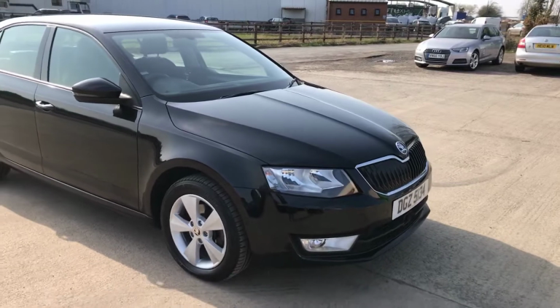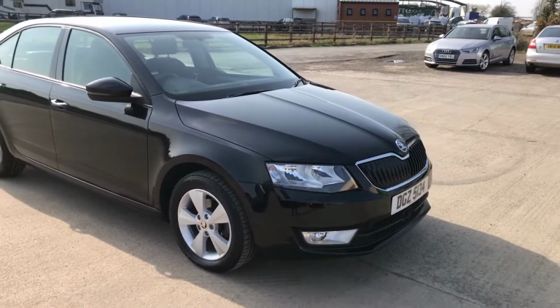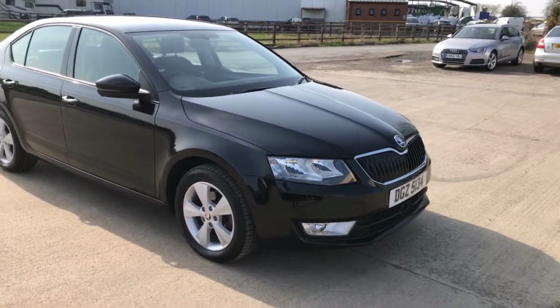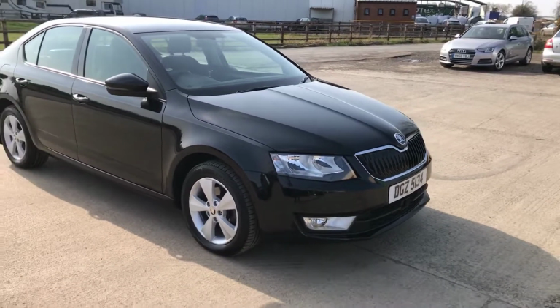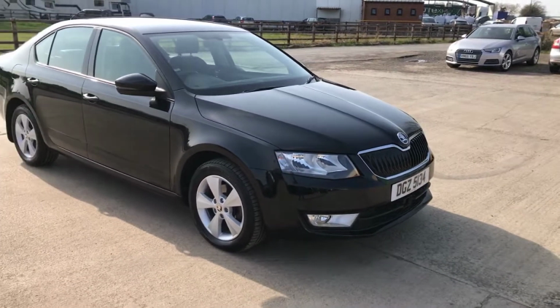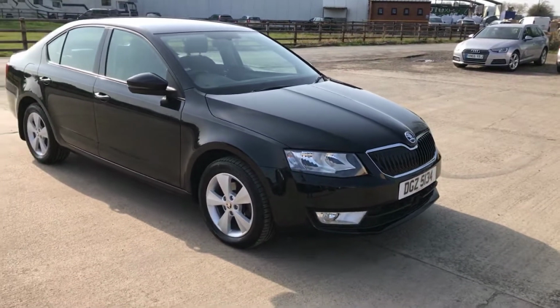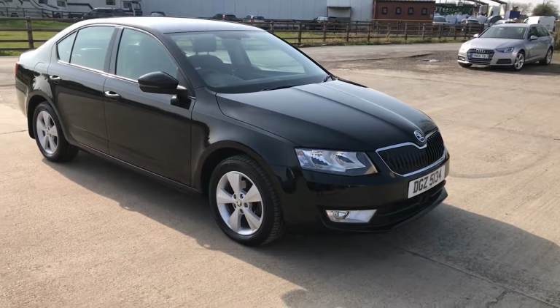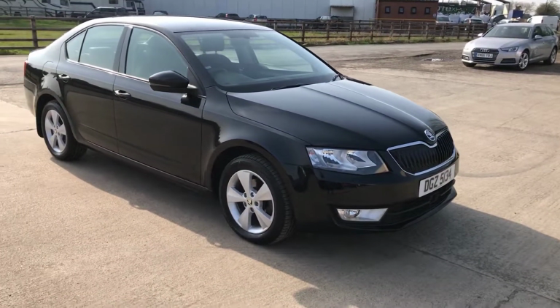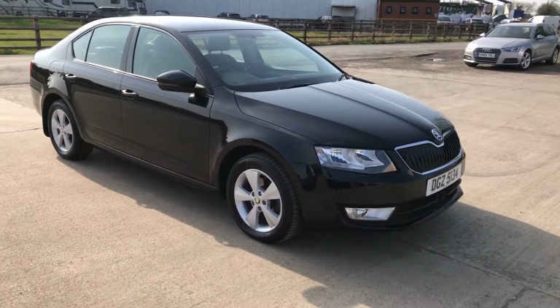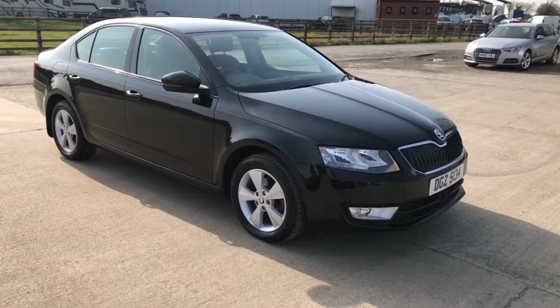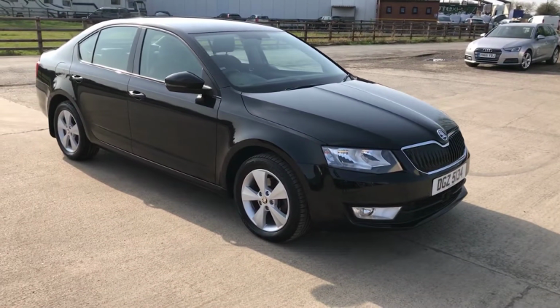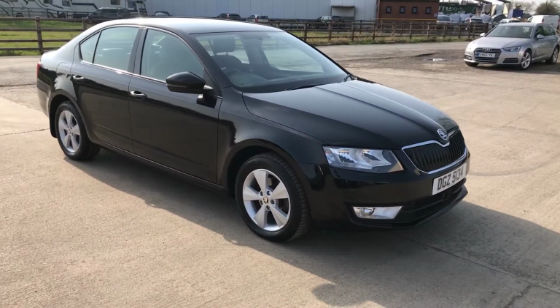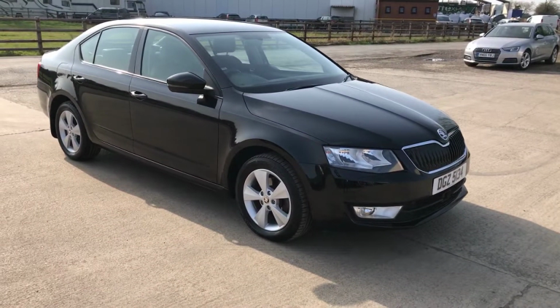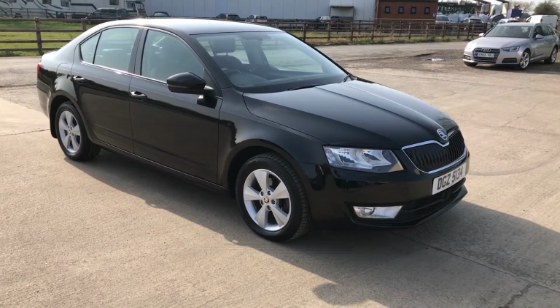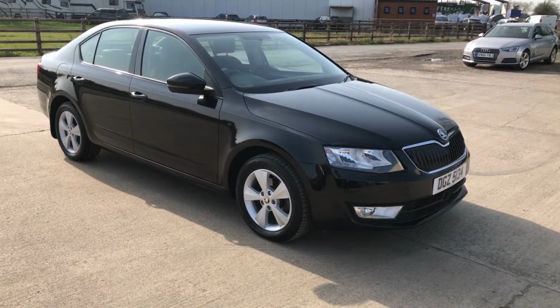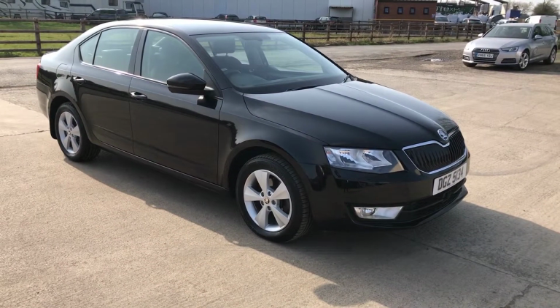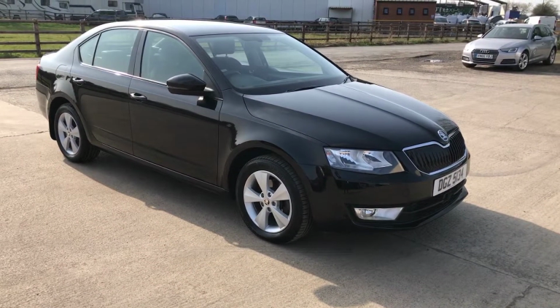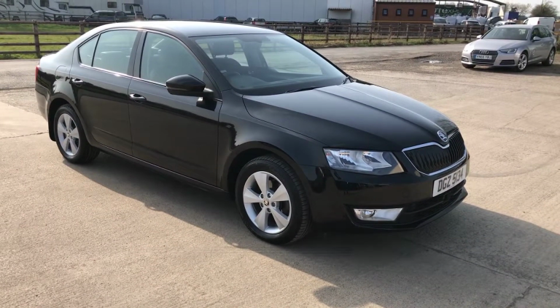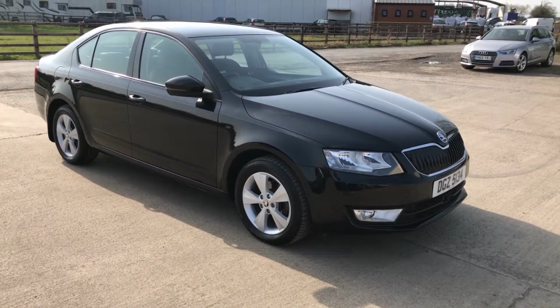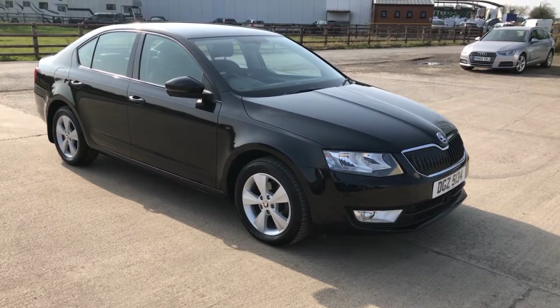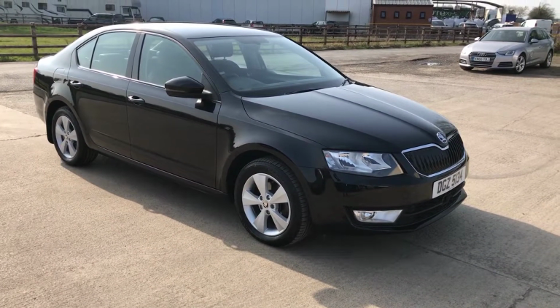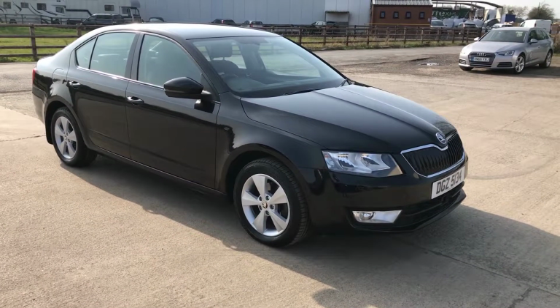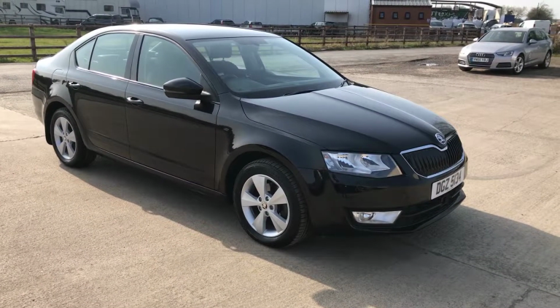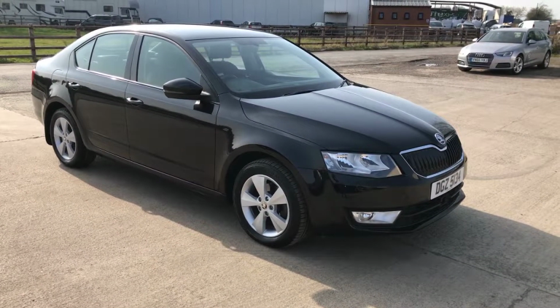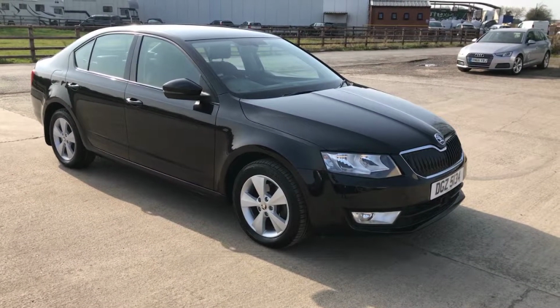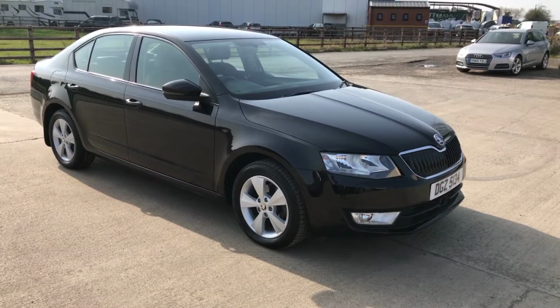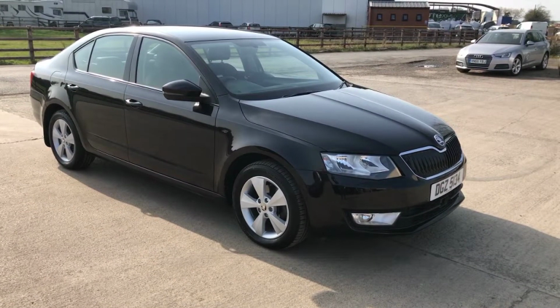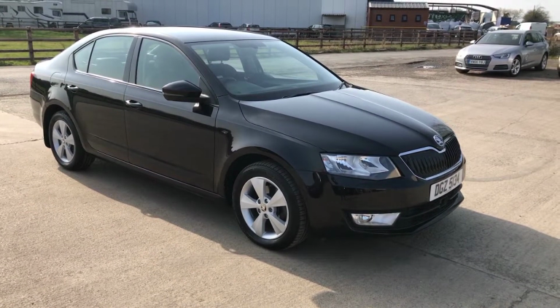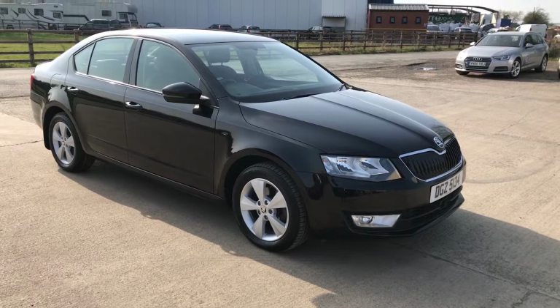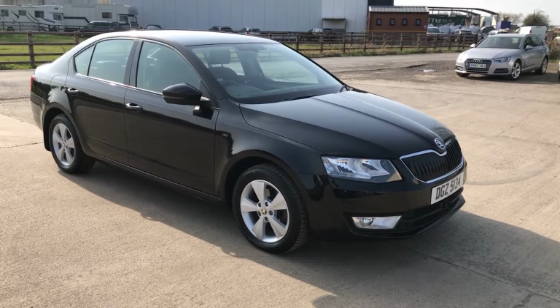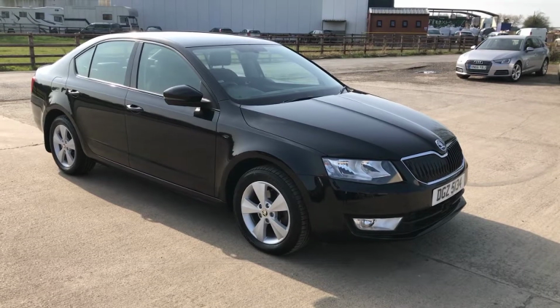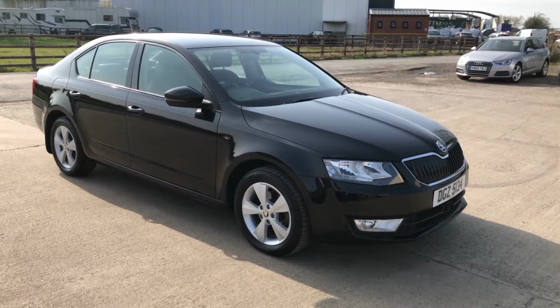And there we go - that's the Skoda Octavia. Overall in very good condition for a car that's a few years old. Thanks for watching.